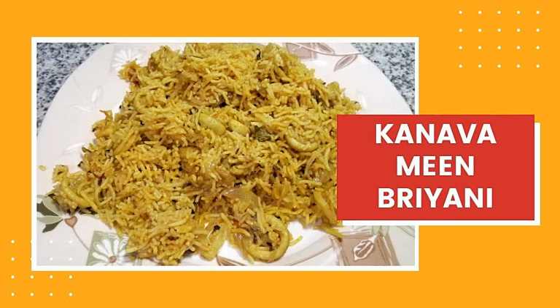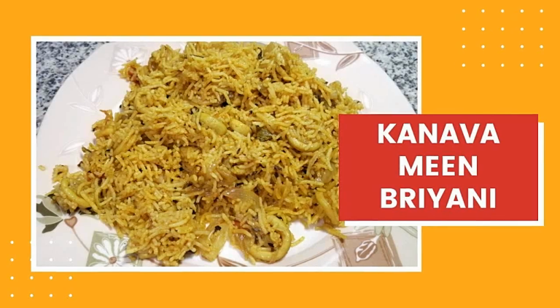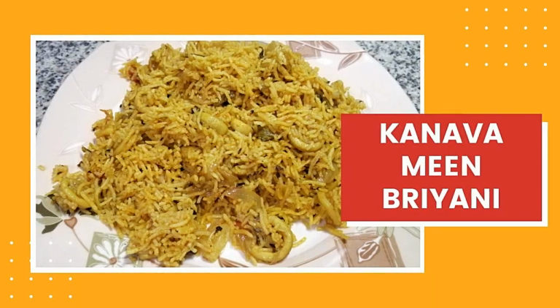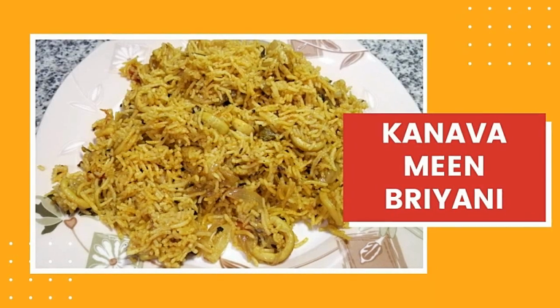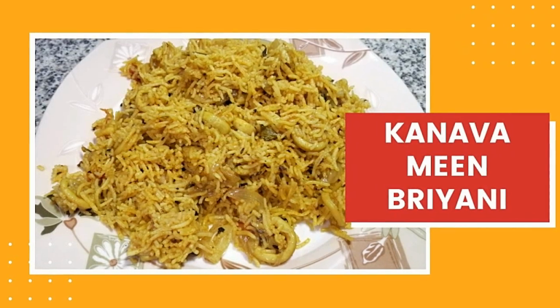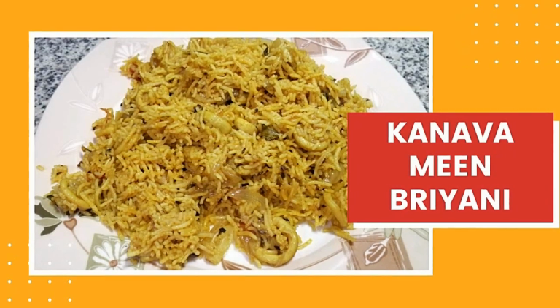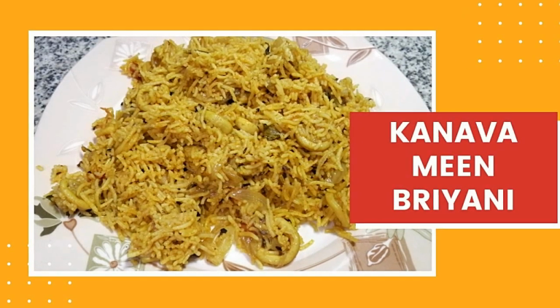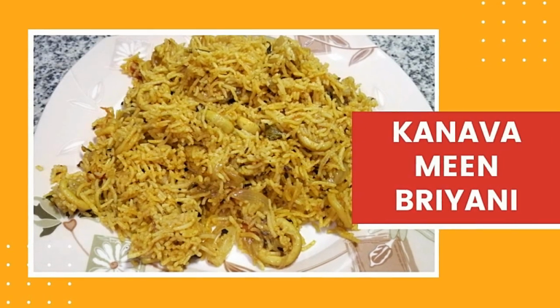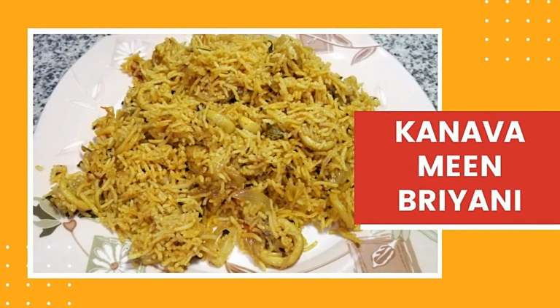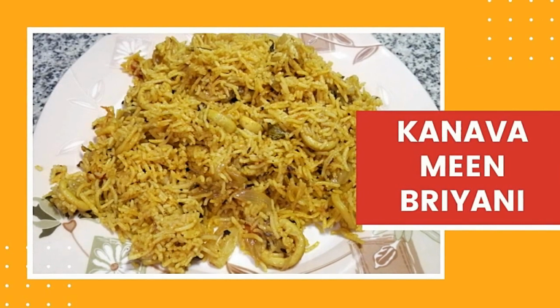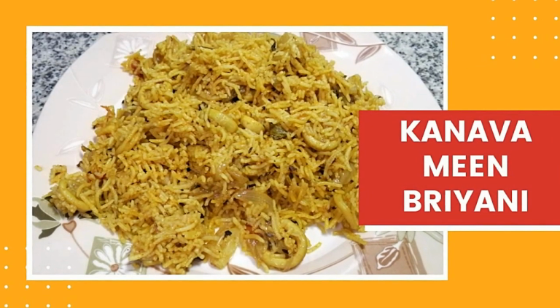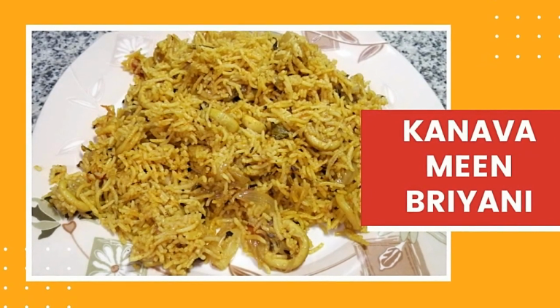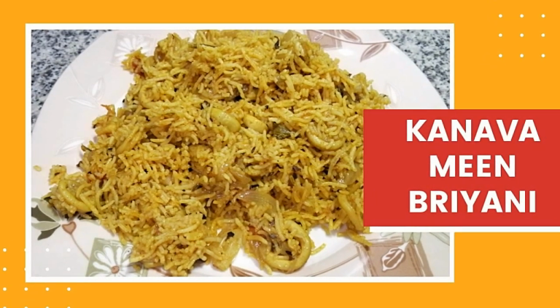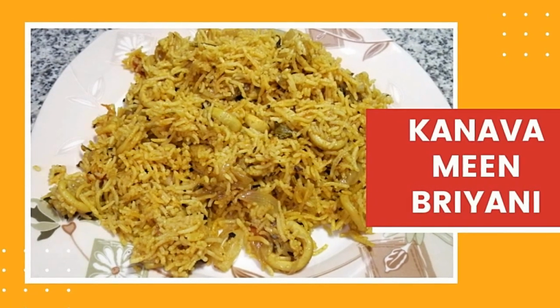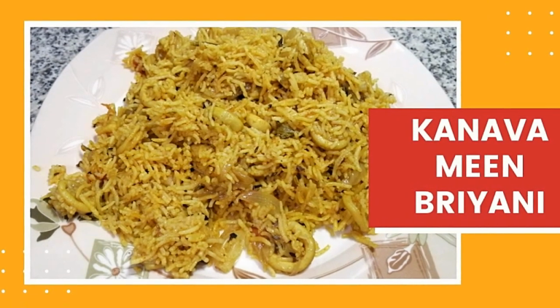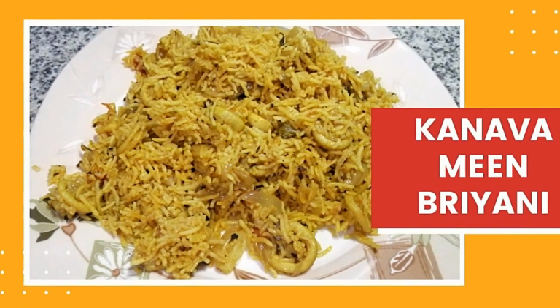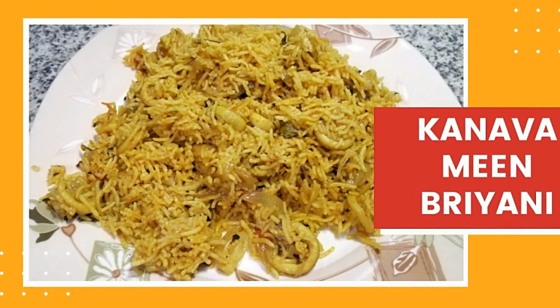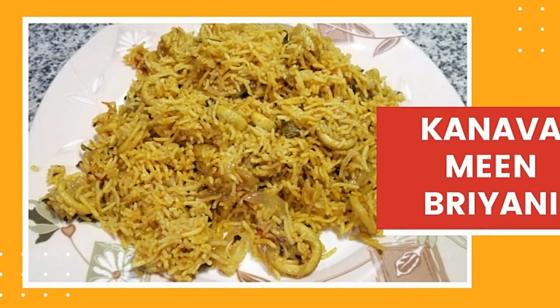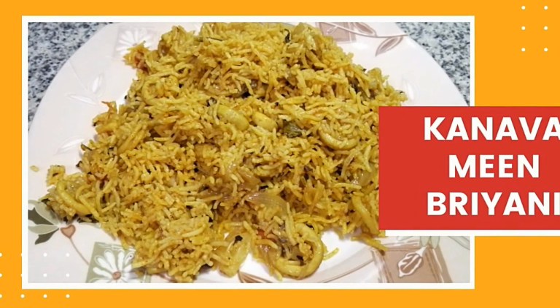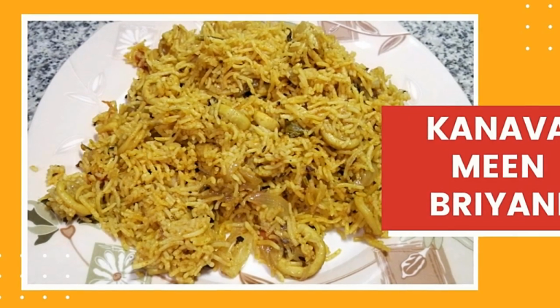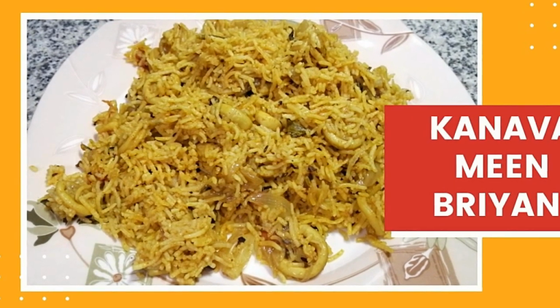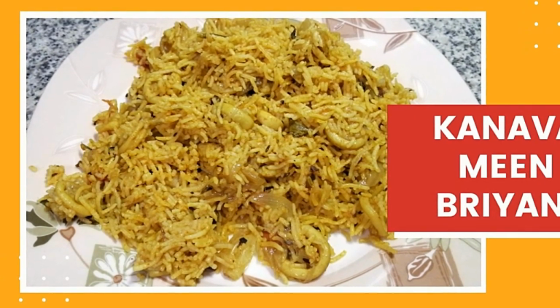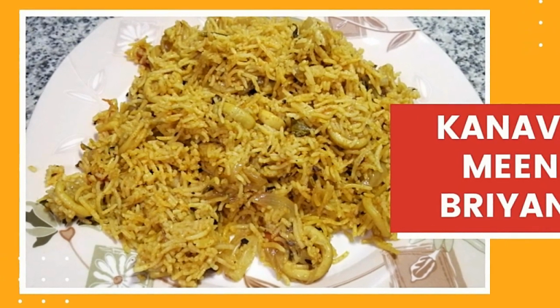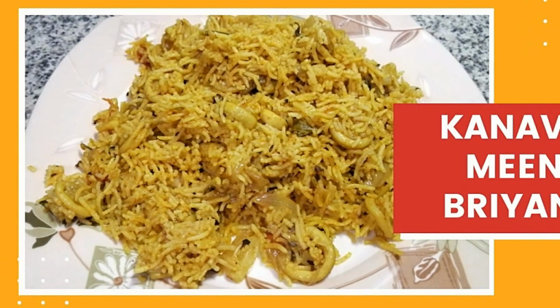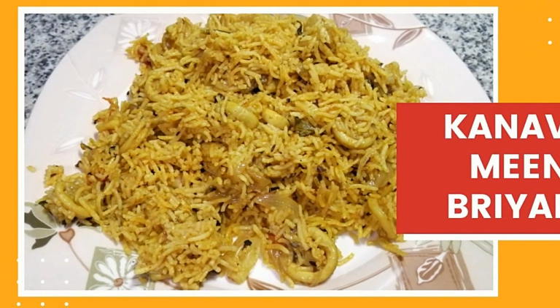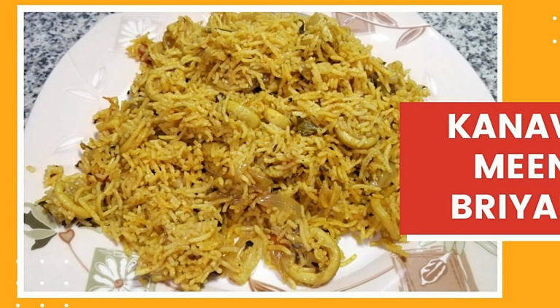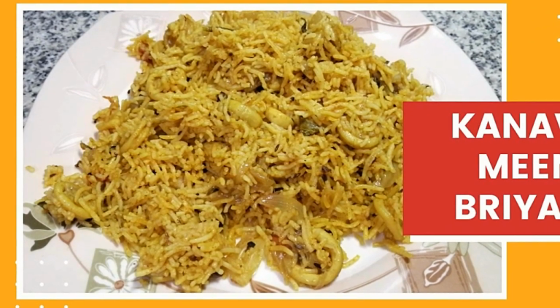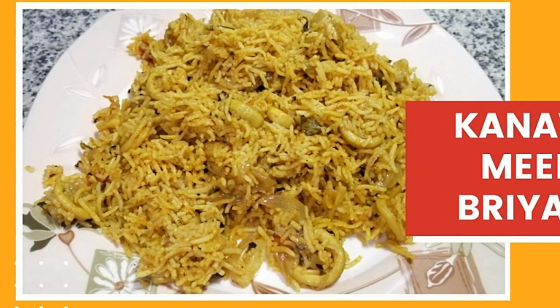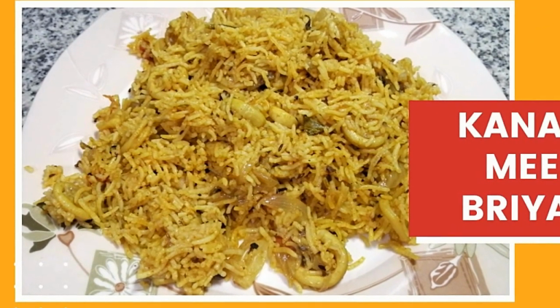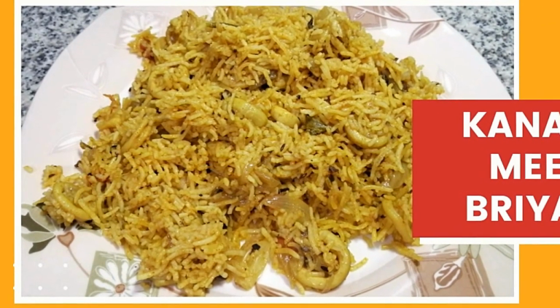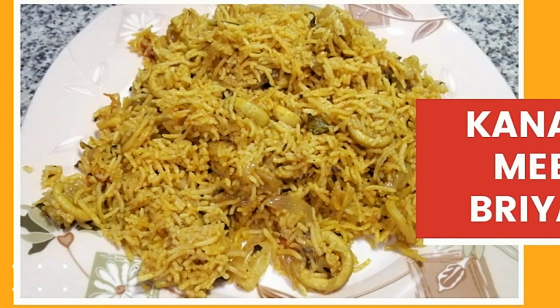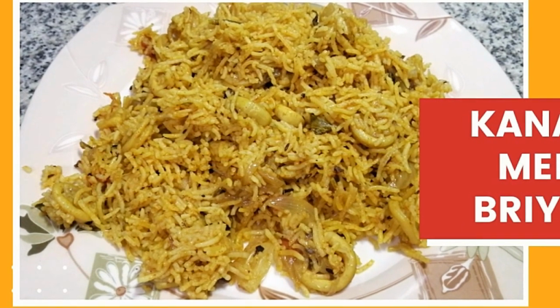Hello friends, welcome to my channel. We will see how we can make a kanava mean biryani.